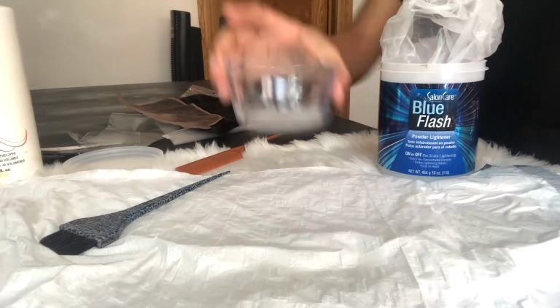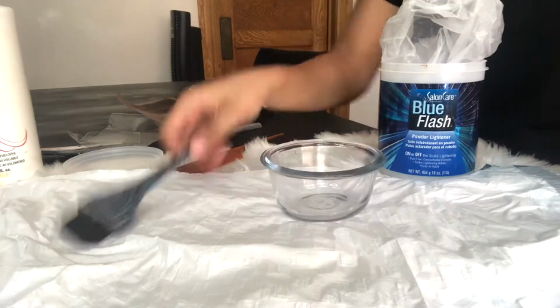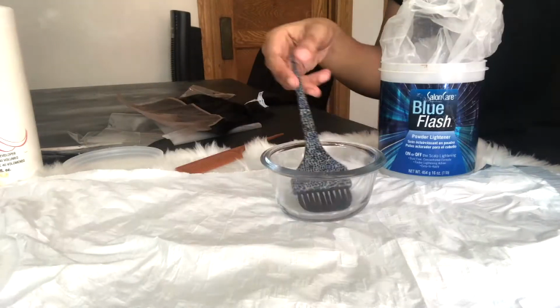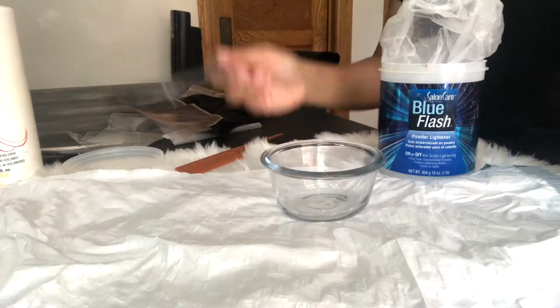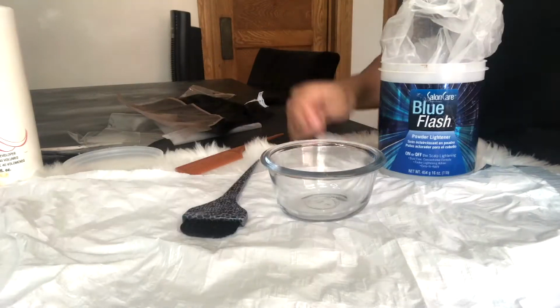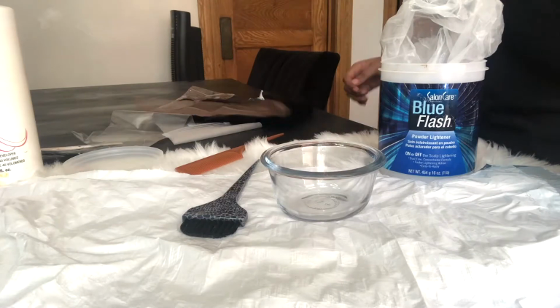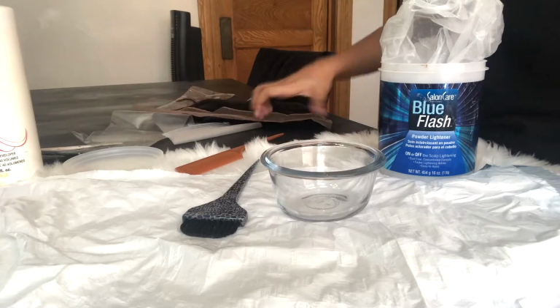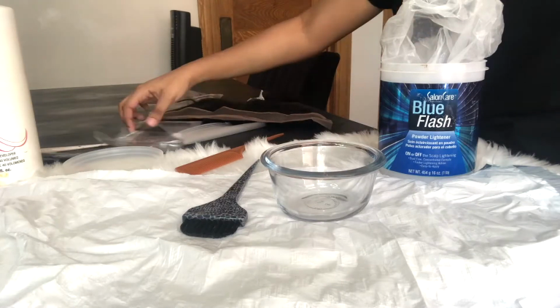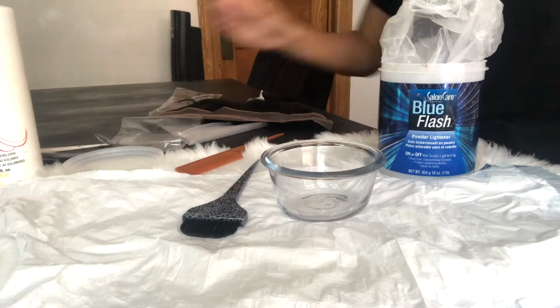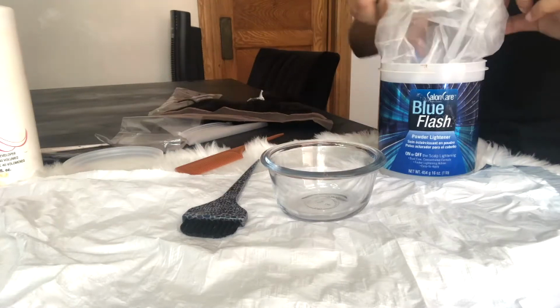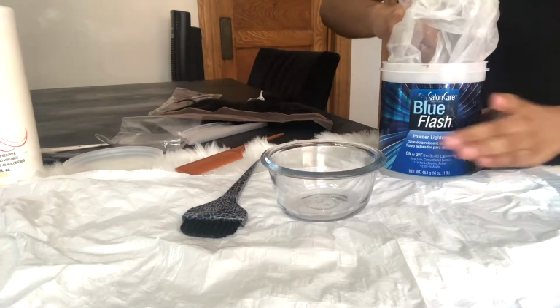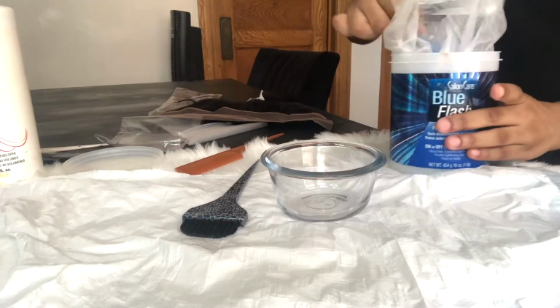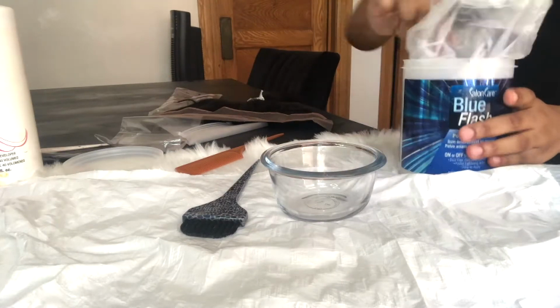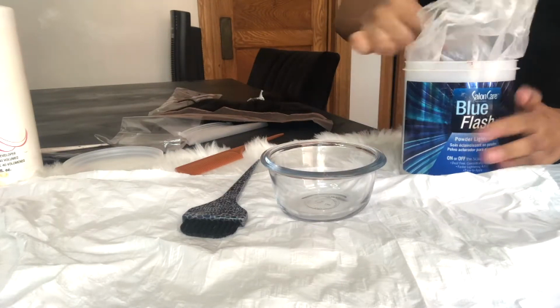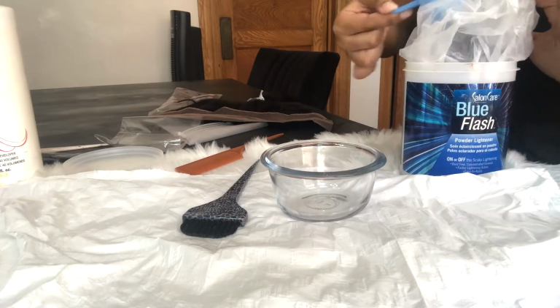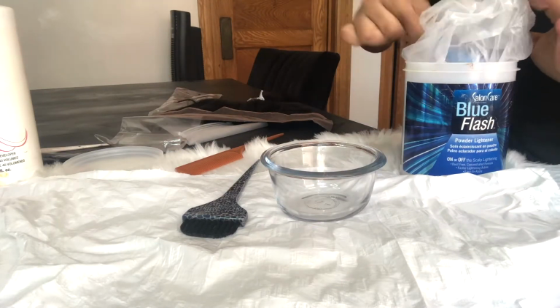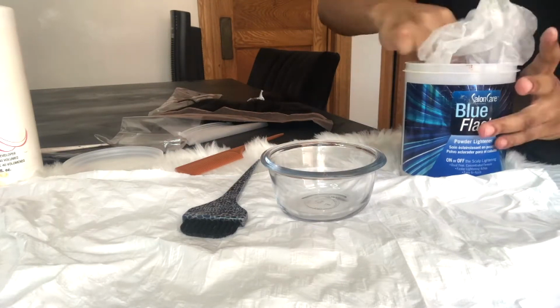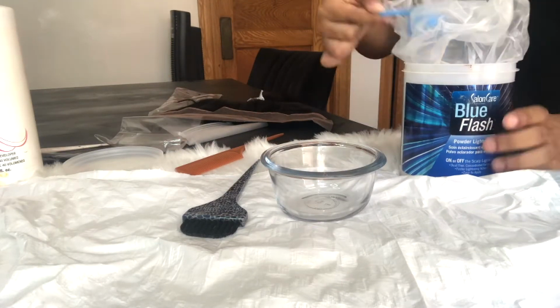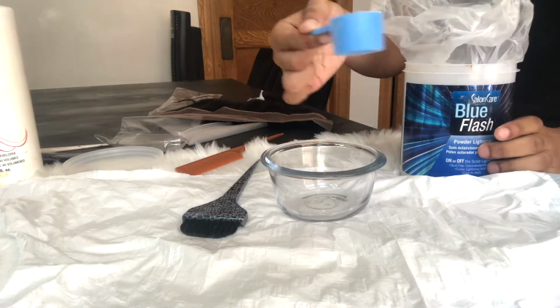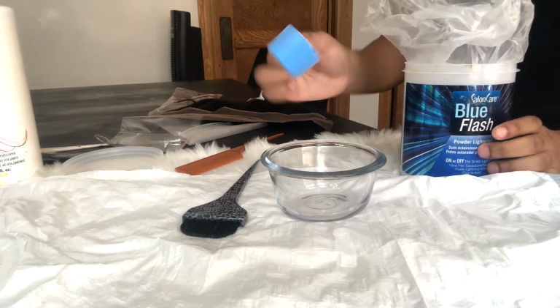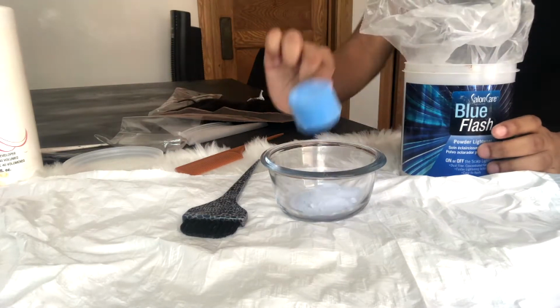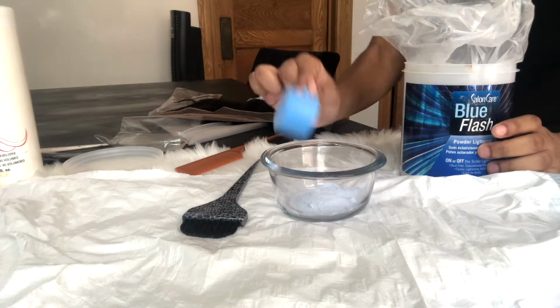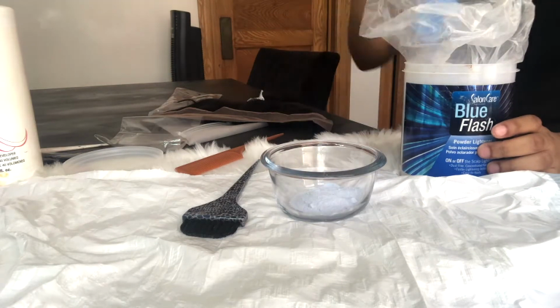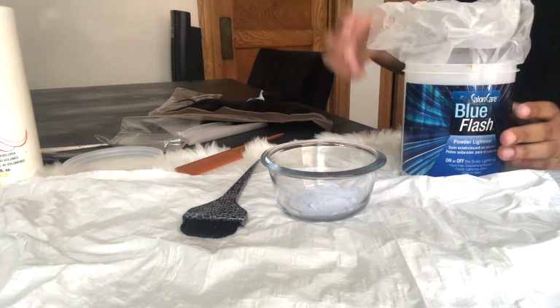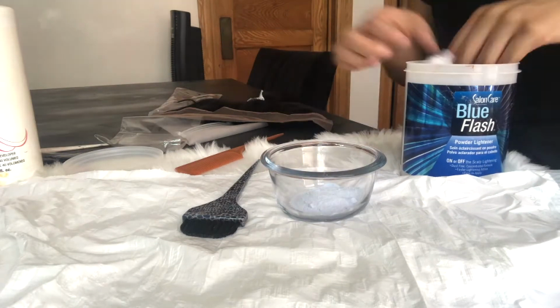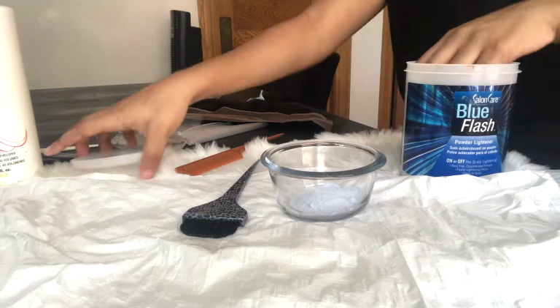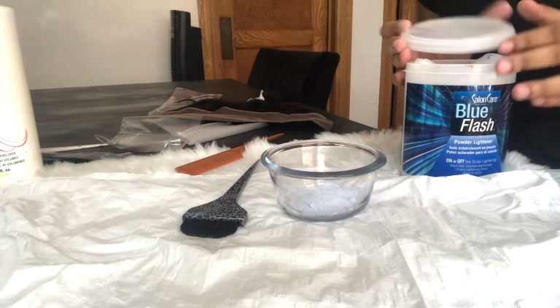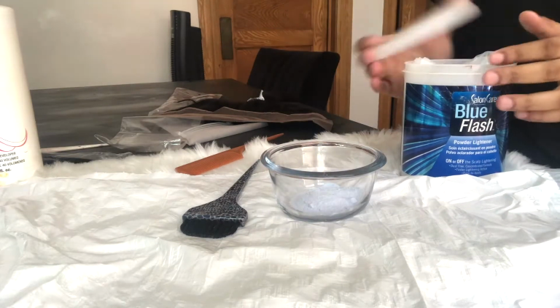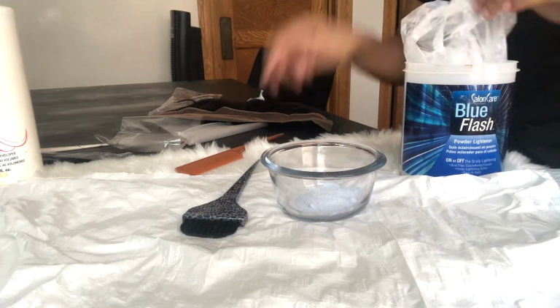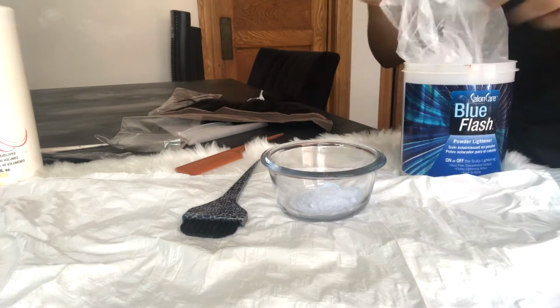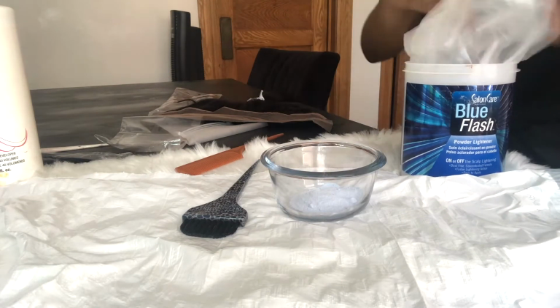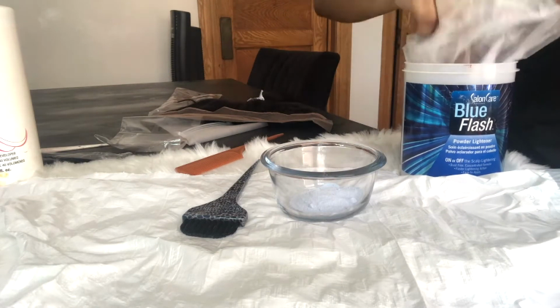You're going to take your bleach and developer and mix them together, and you want to make sure that you have a thick consistency.